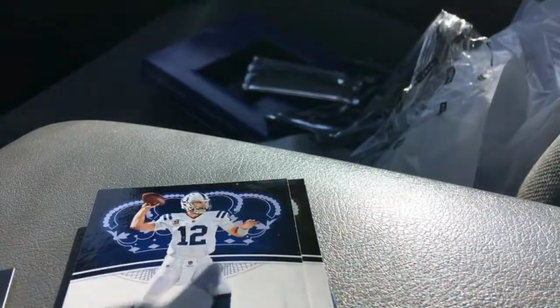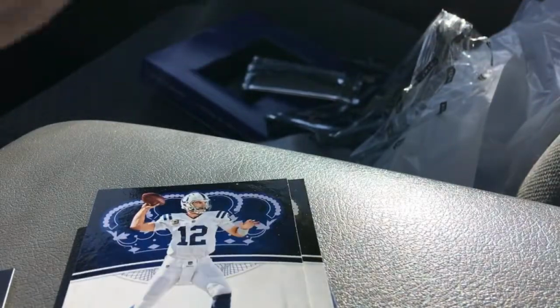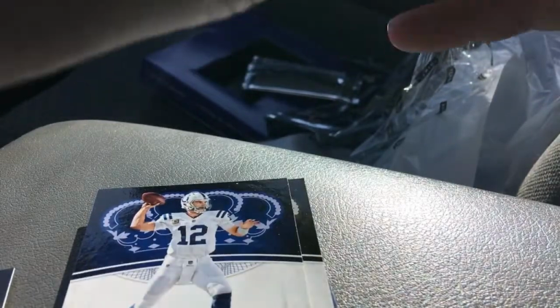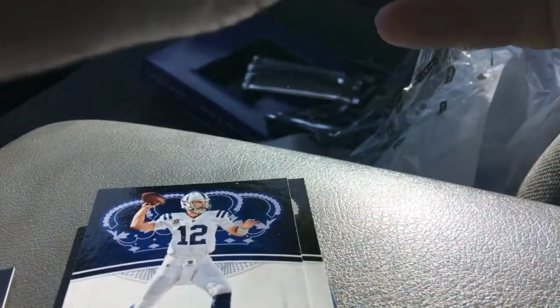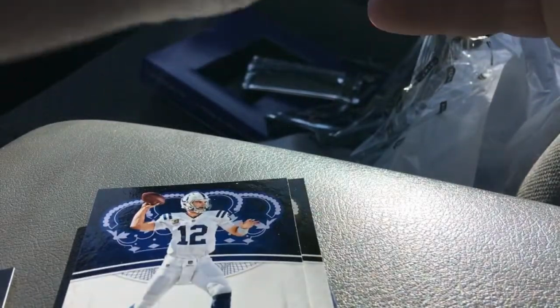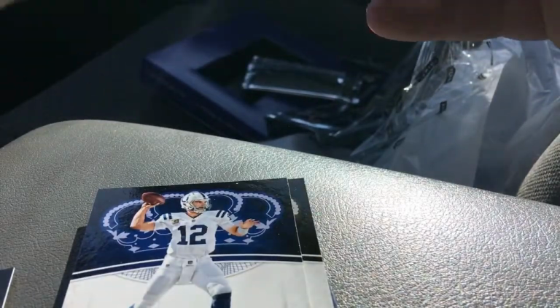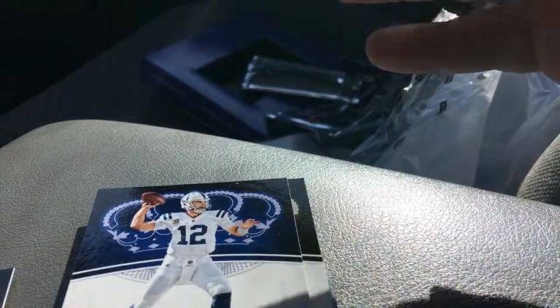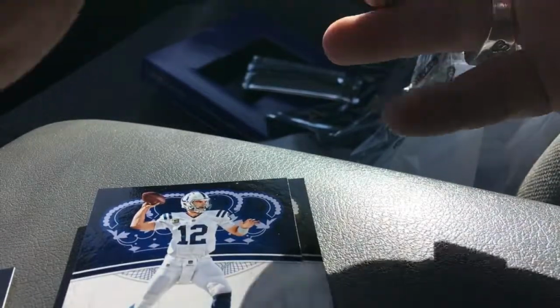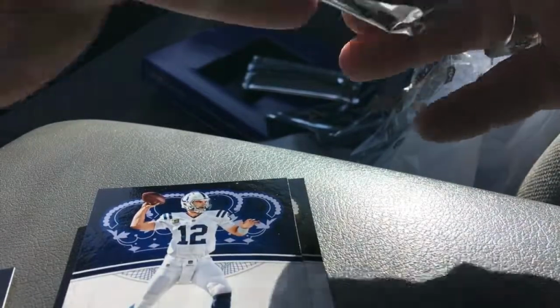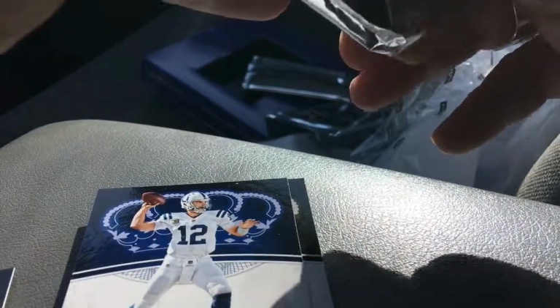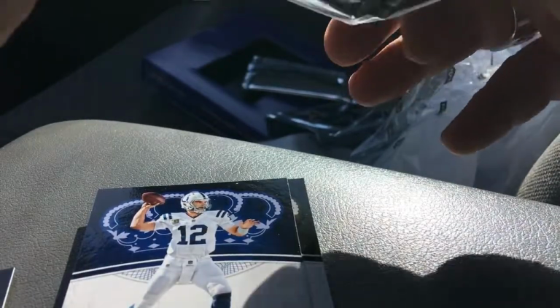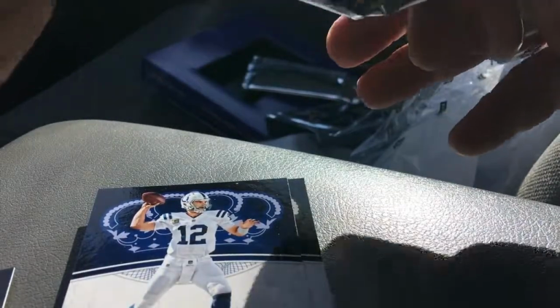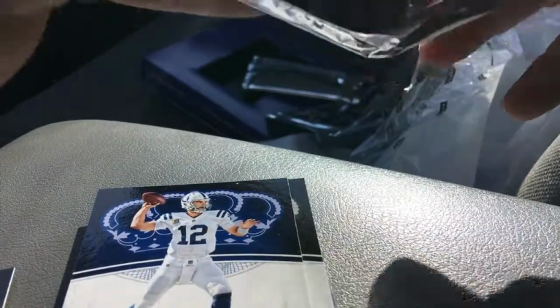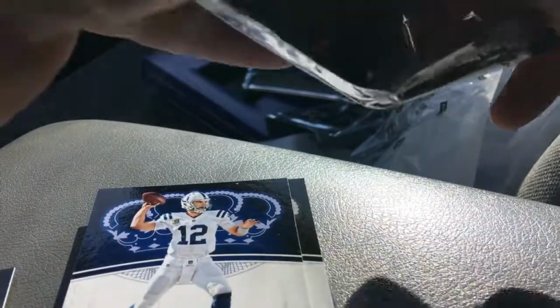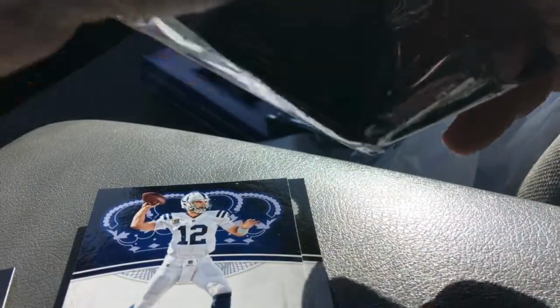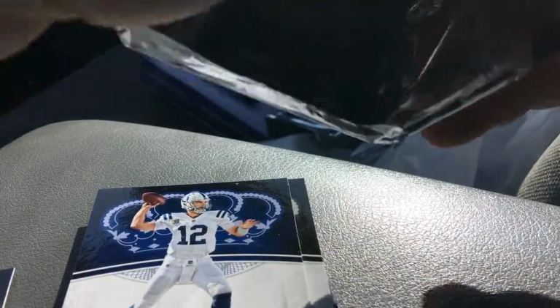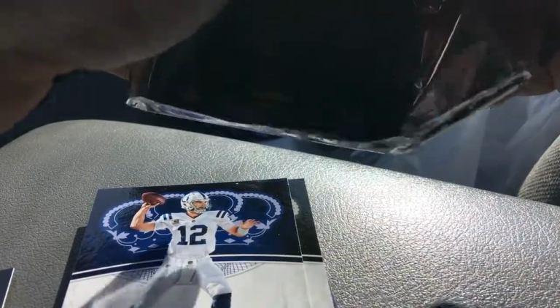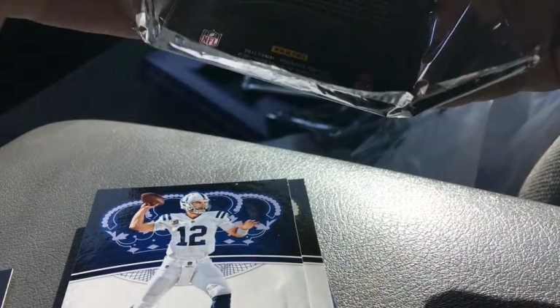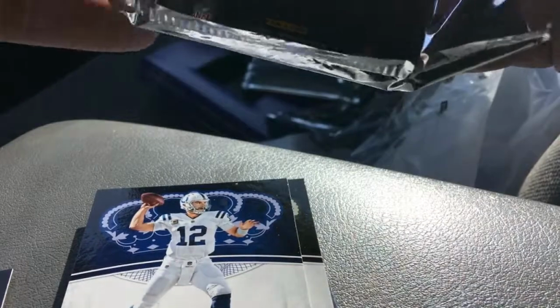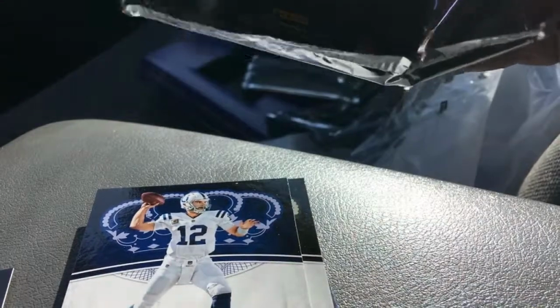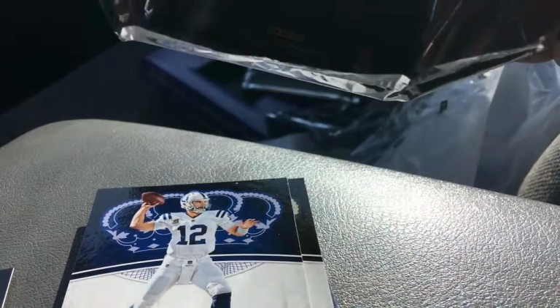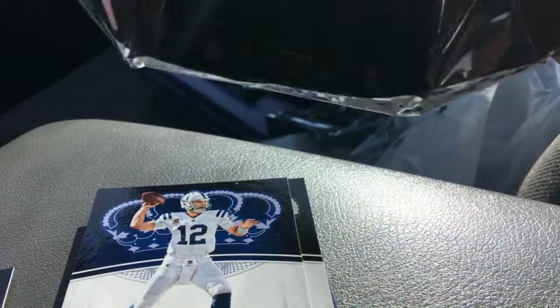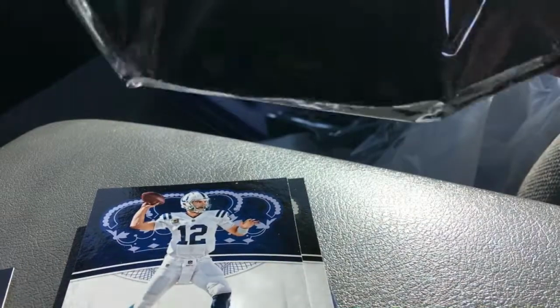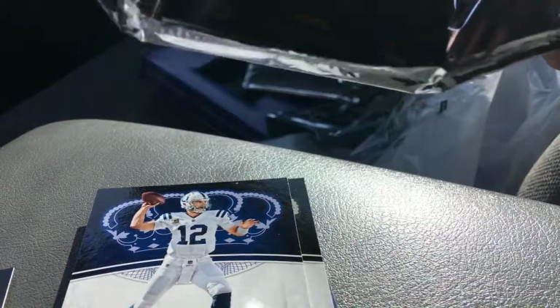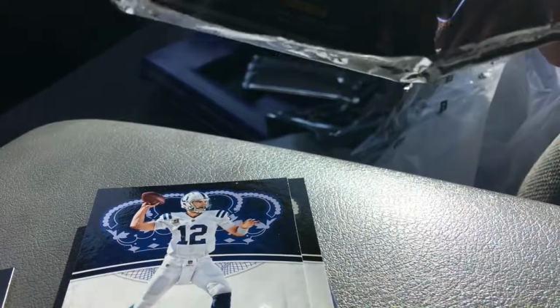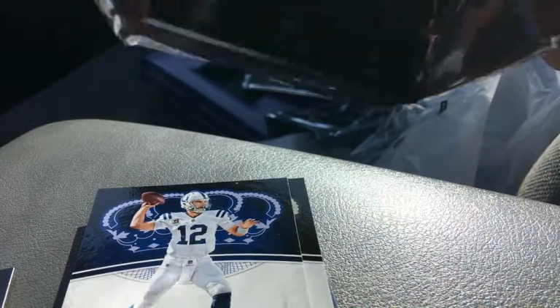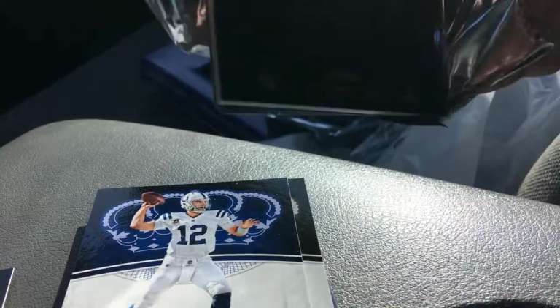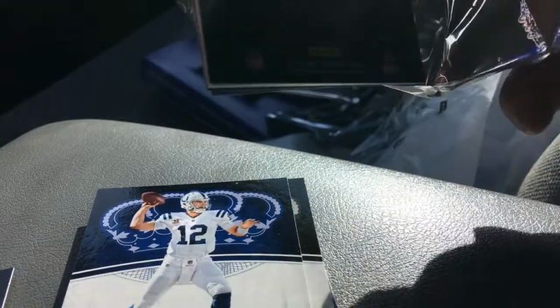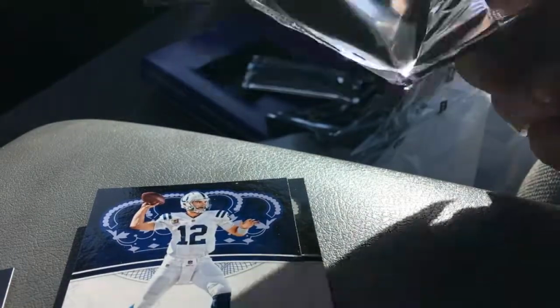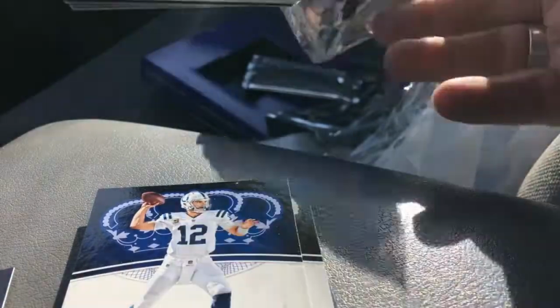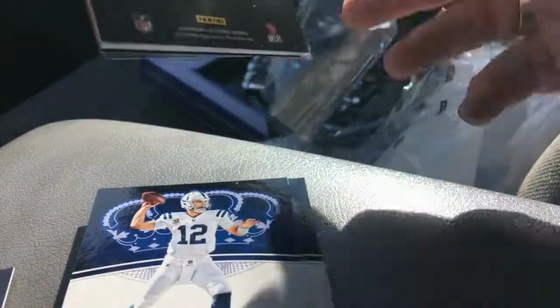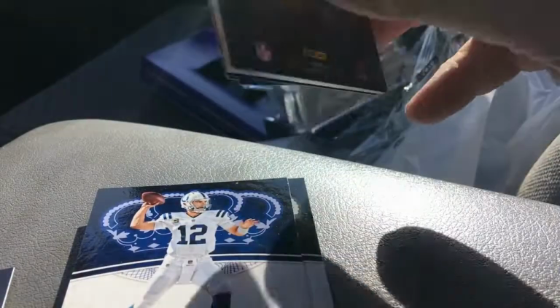Two numbered cards — TJ Watt in the back. That's pretty cool.